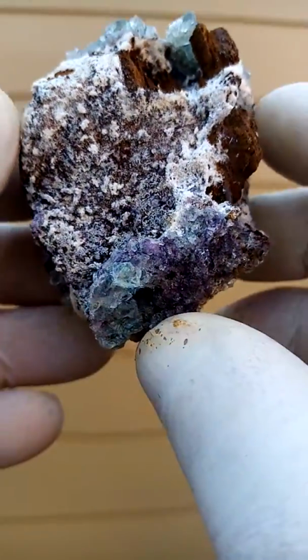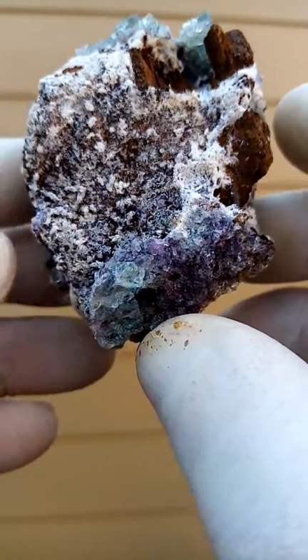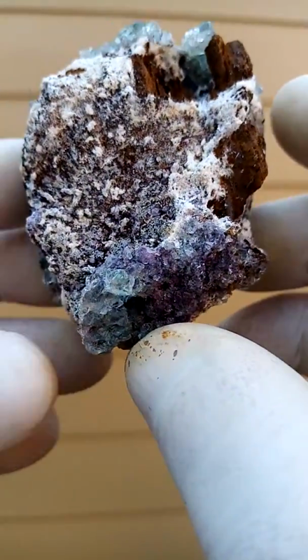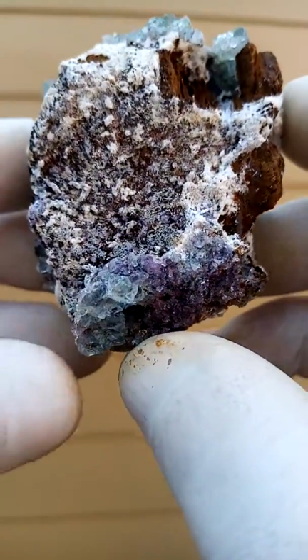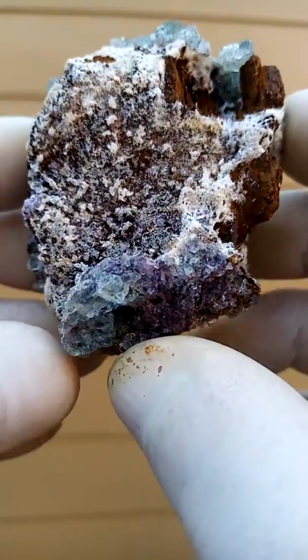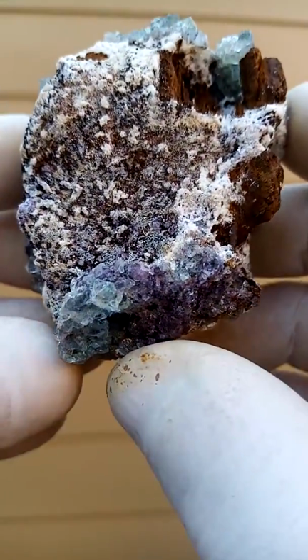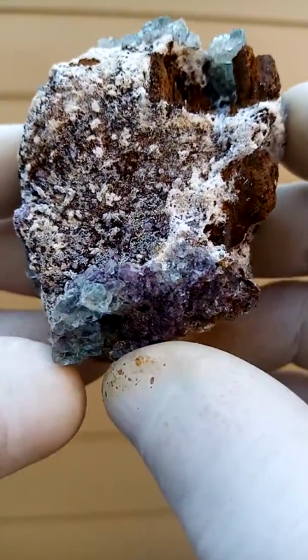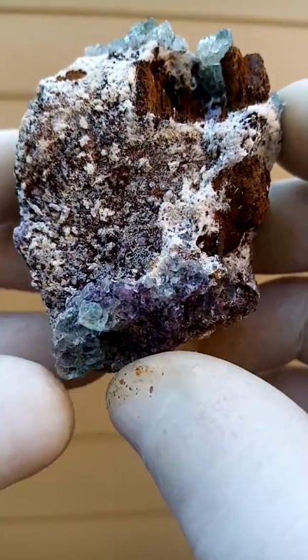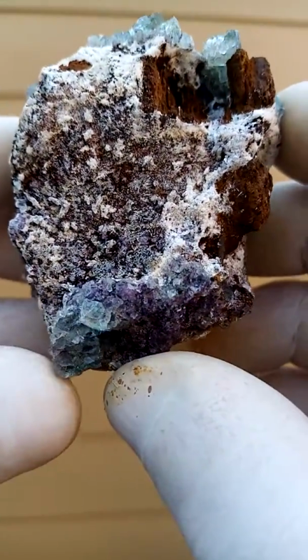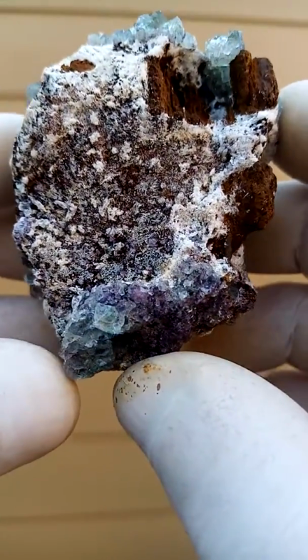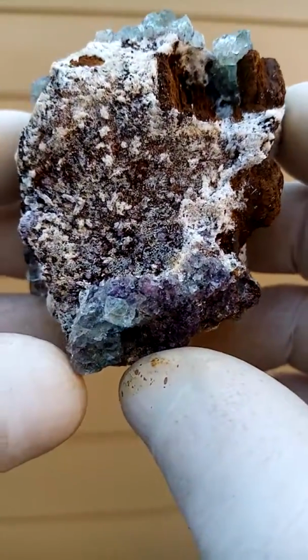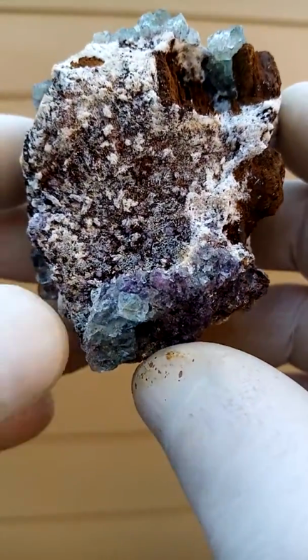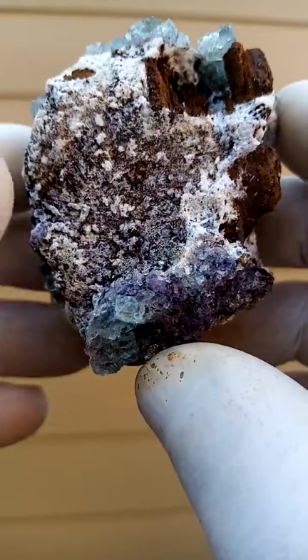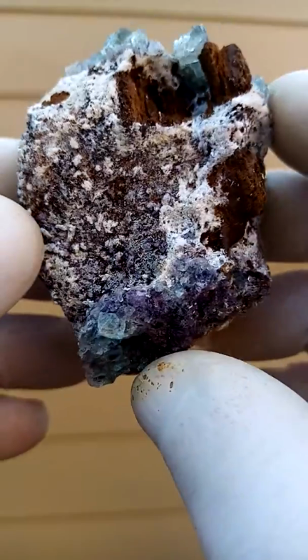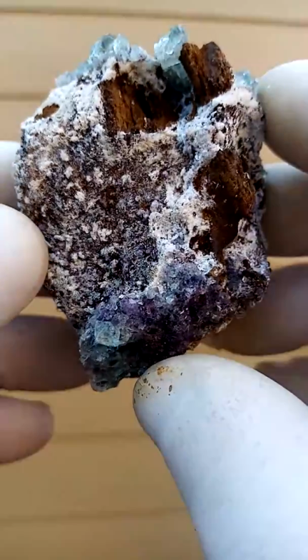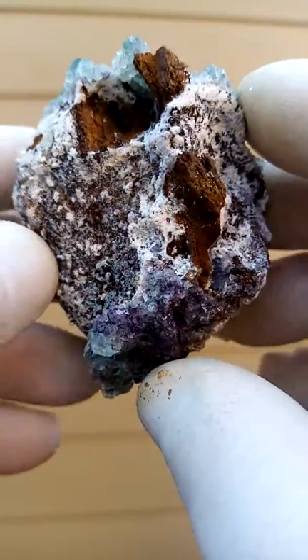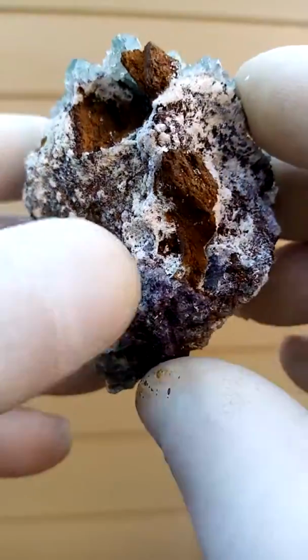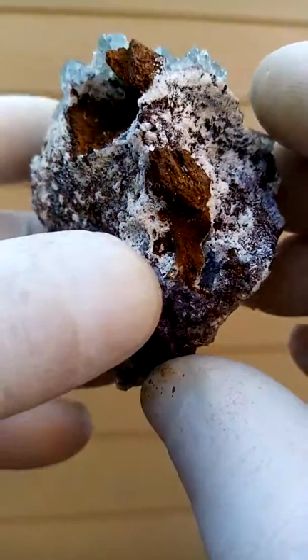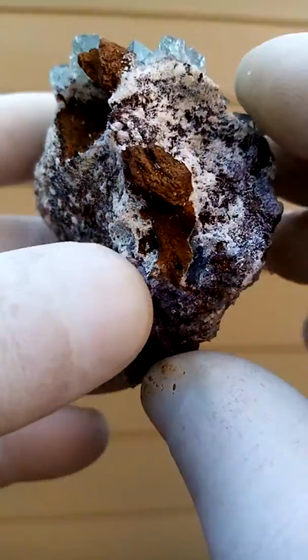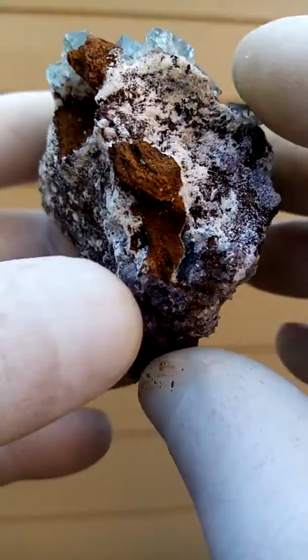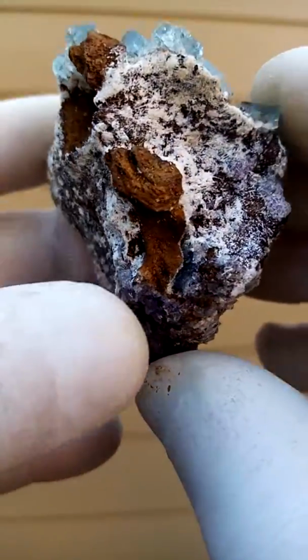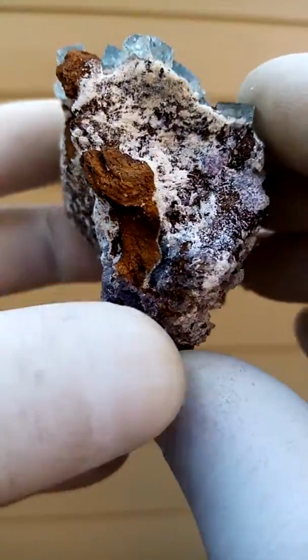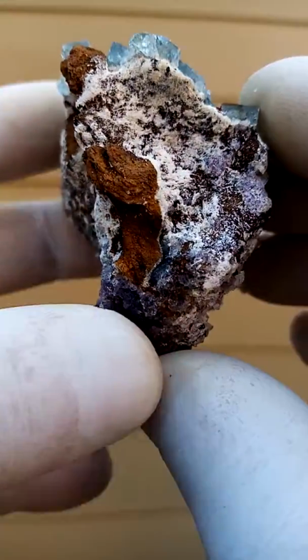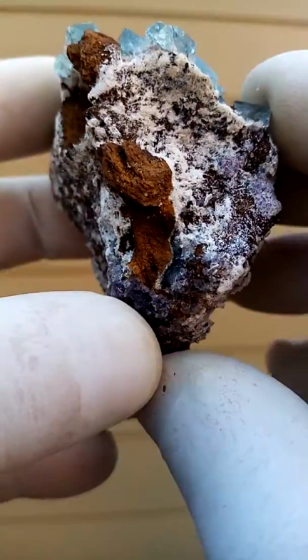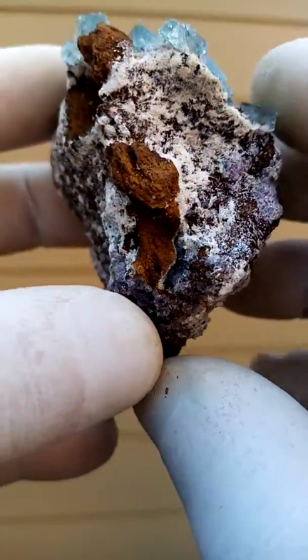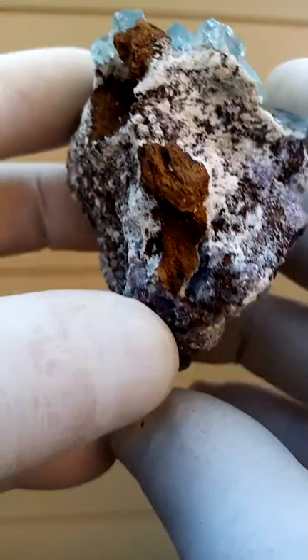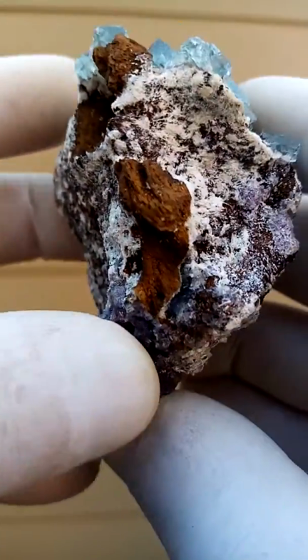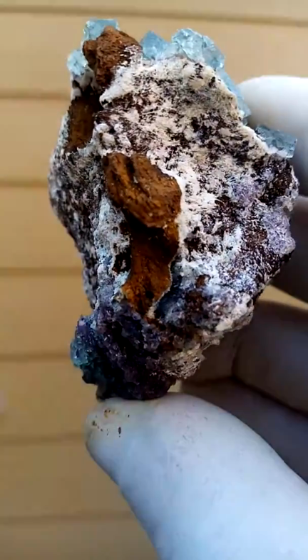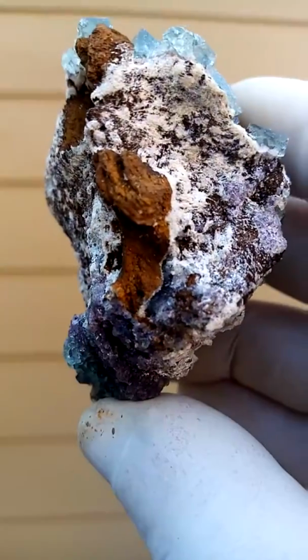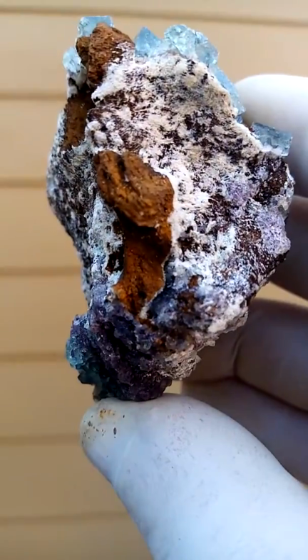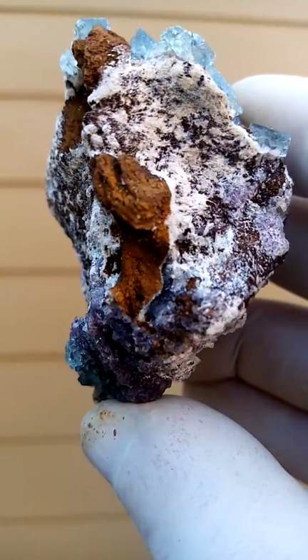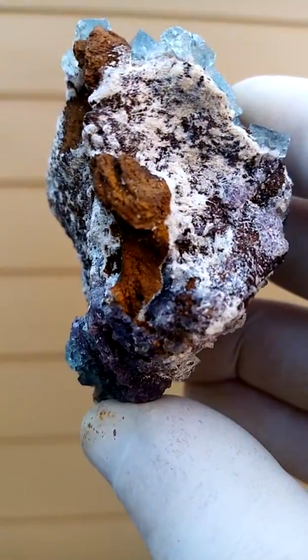The behind is interesting, yet not as showy as the front. There is some solid goethite.